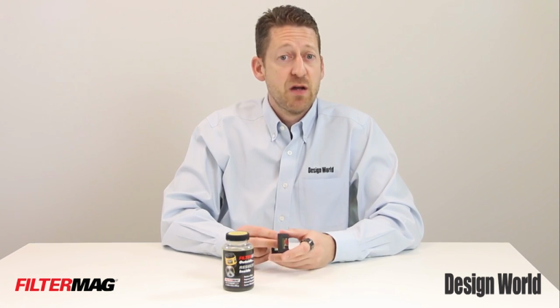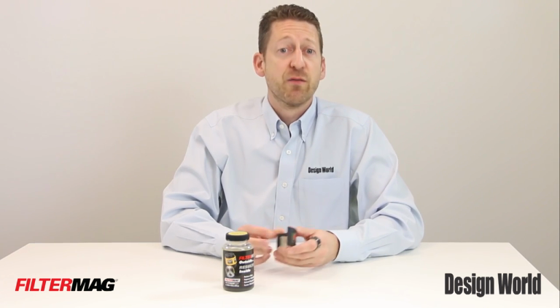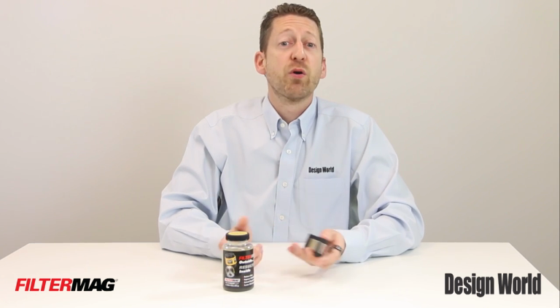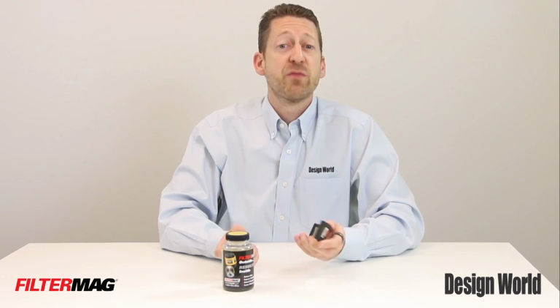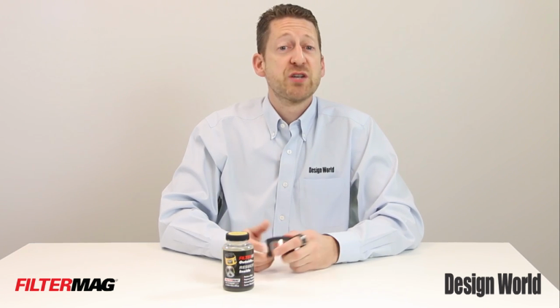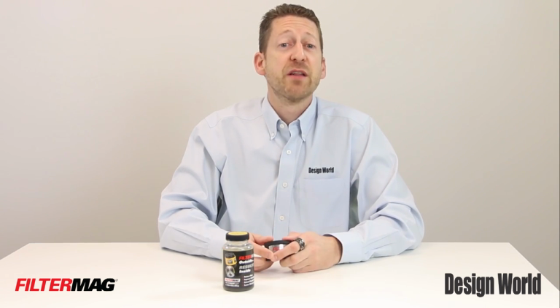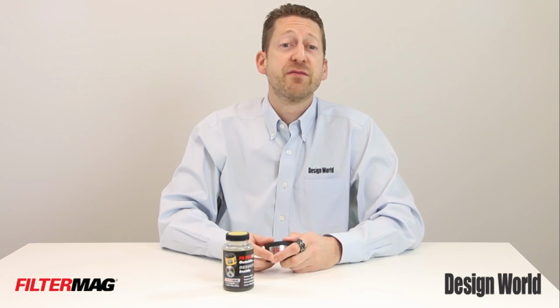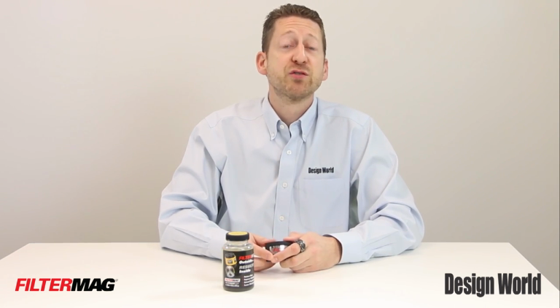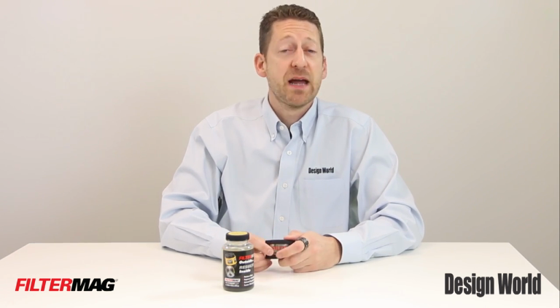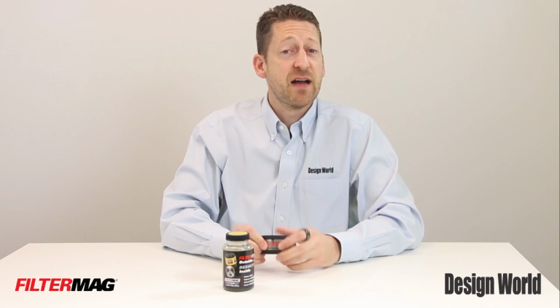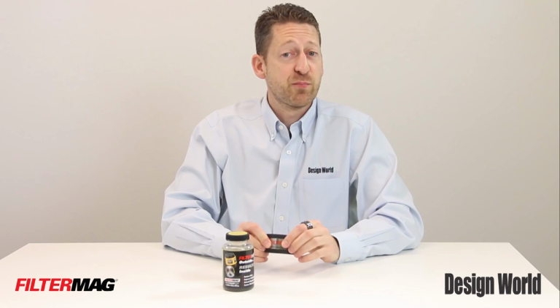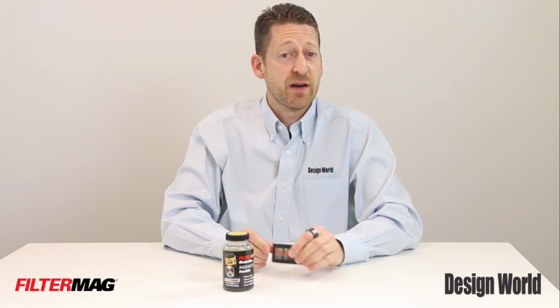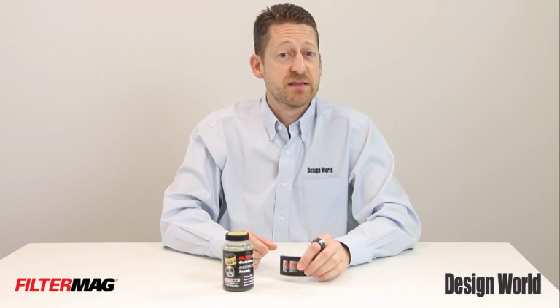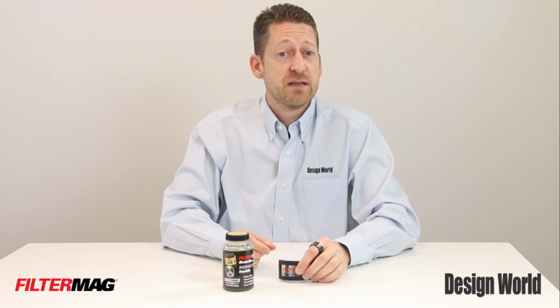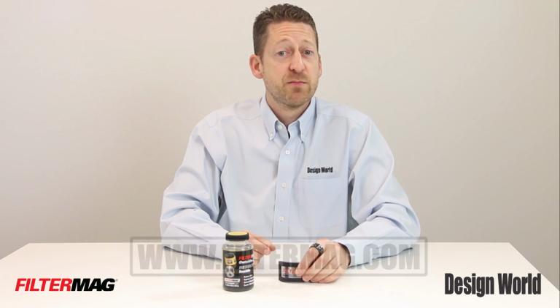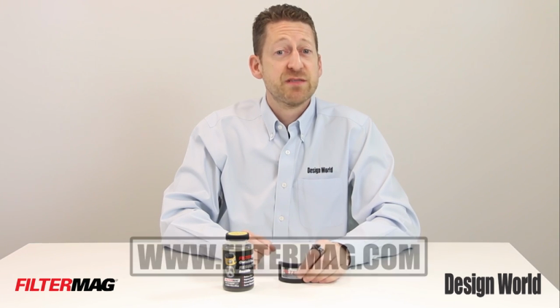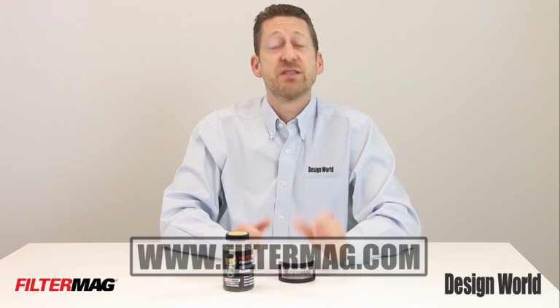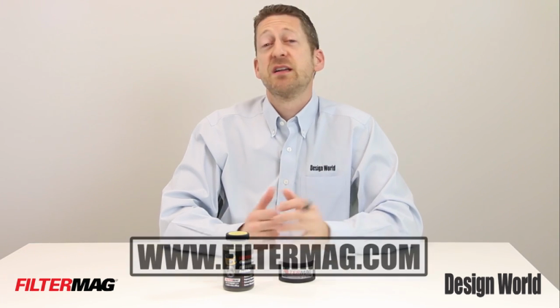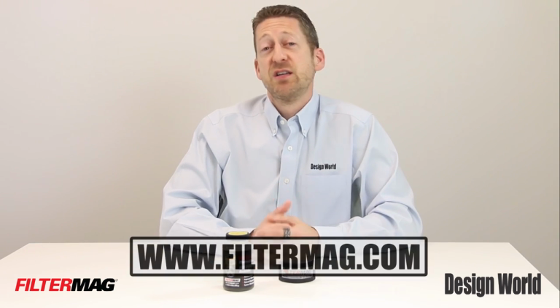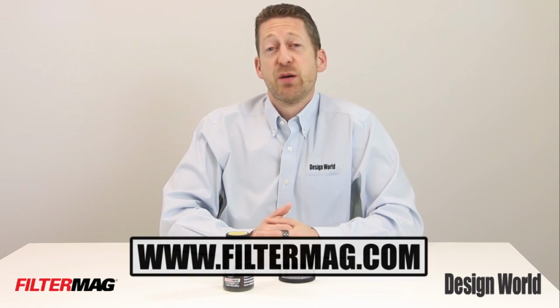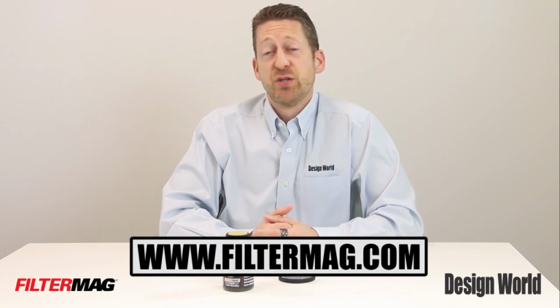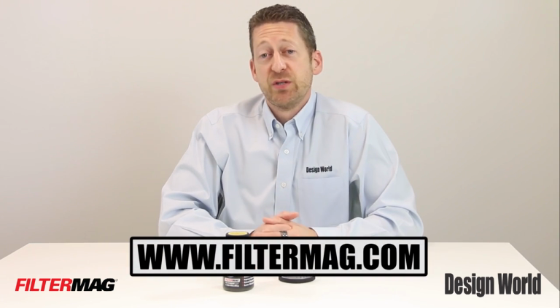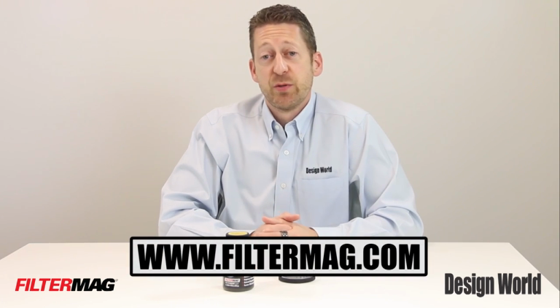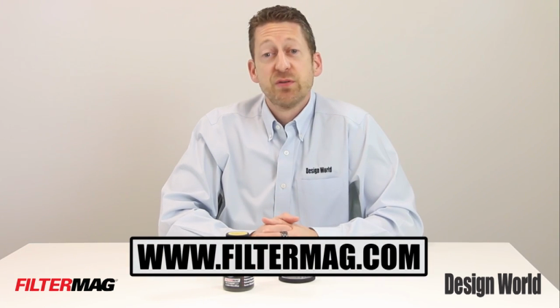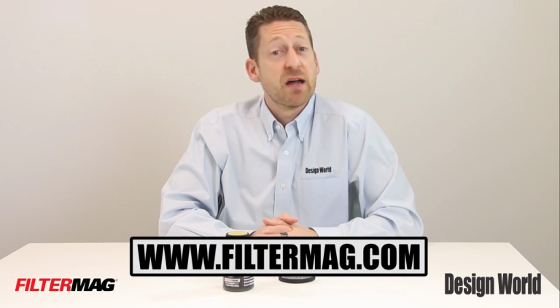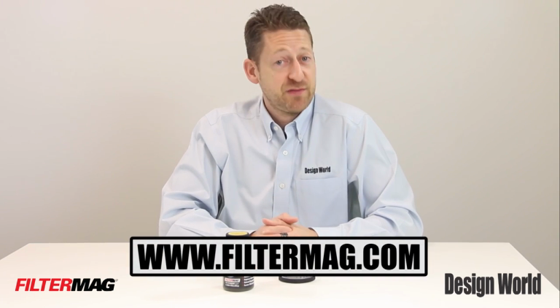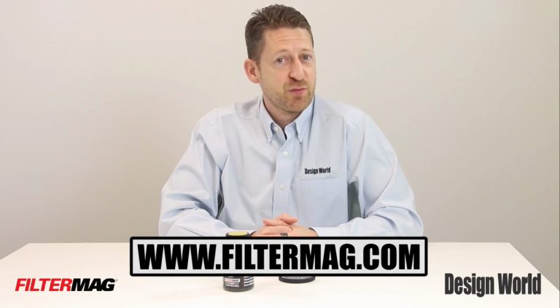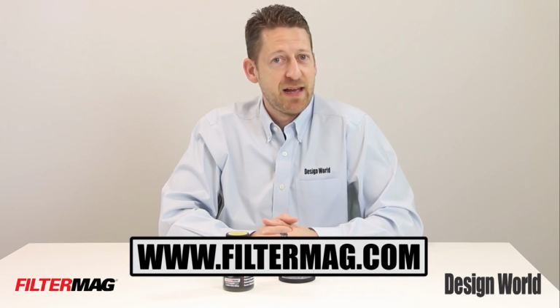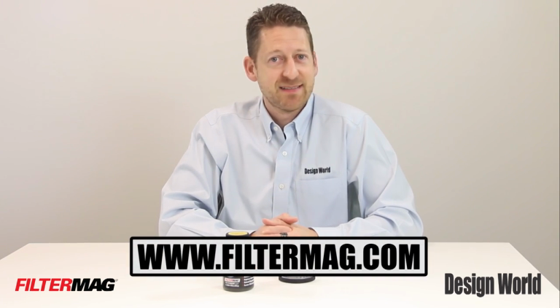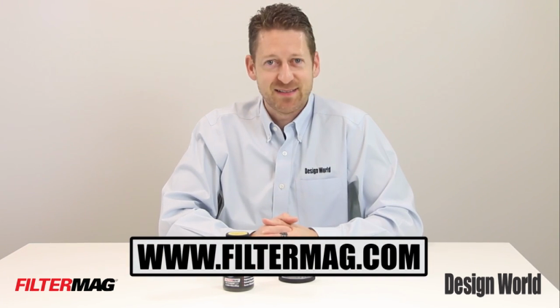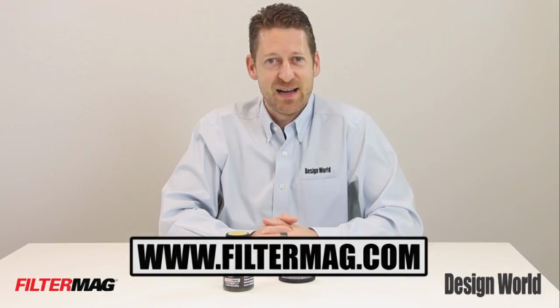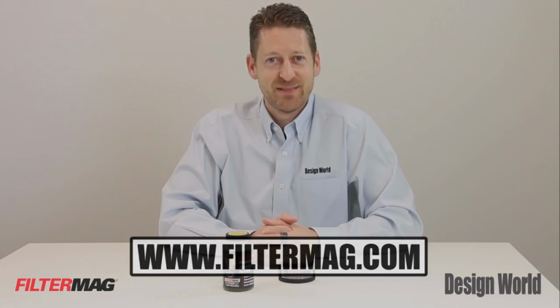For more information on the FilterMag line of products, please visit www.FilterMag.com.